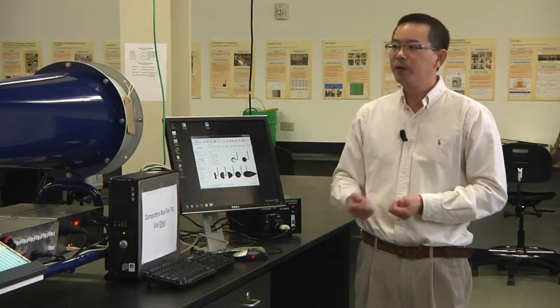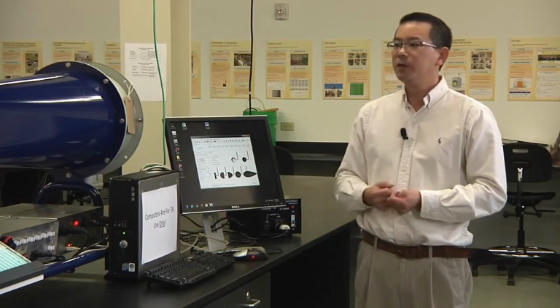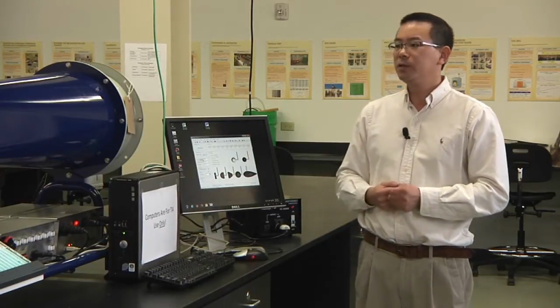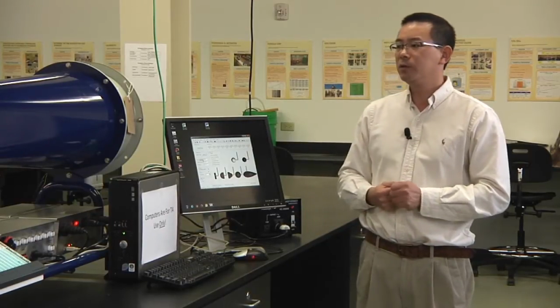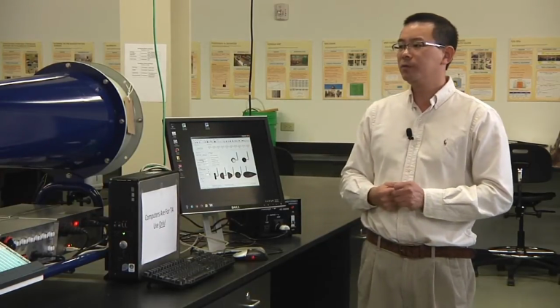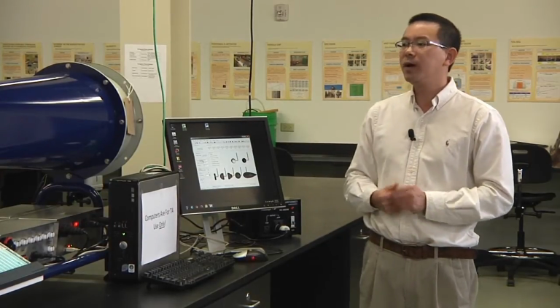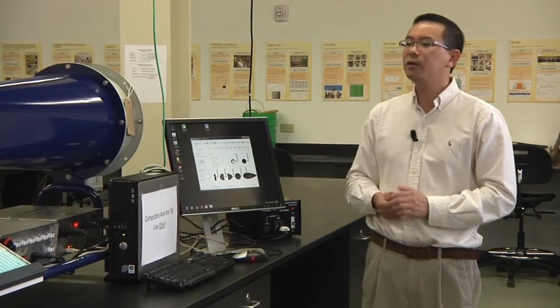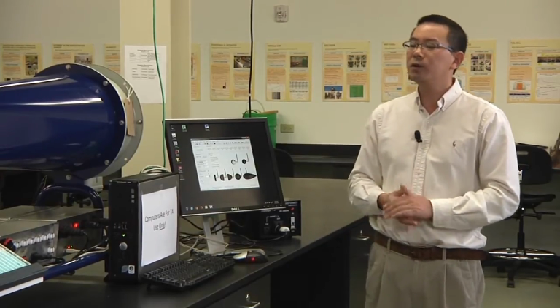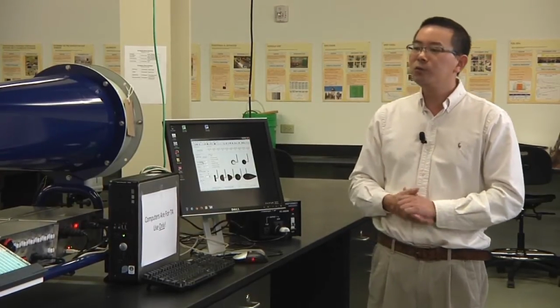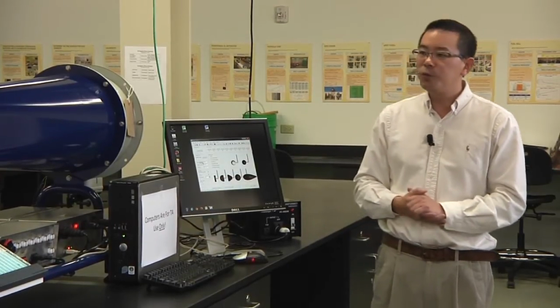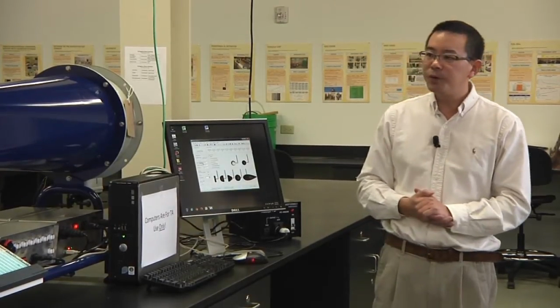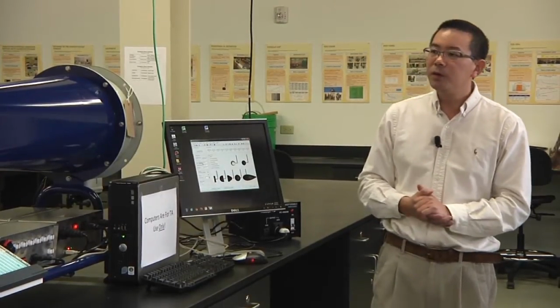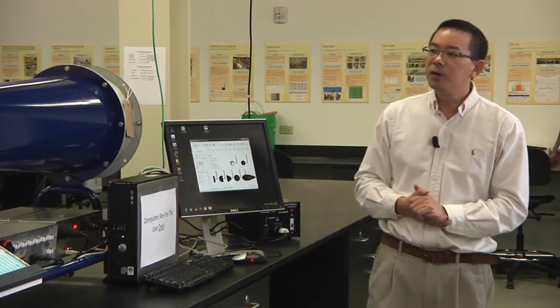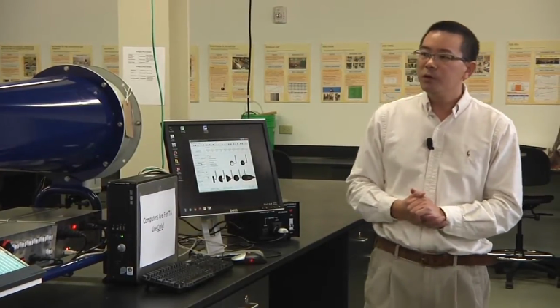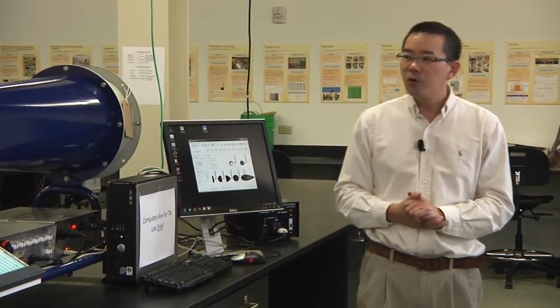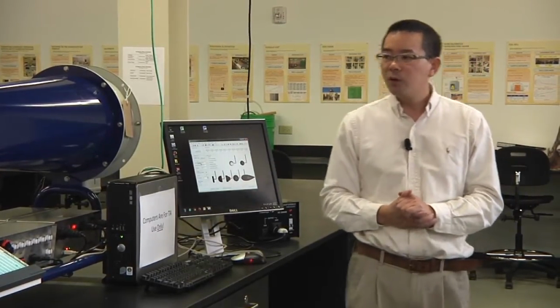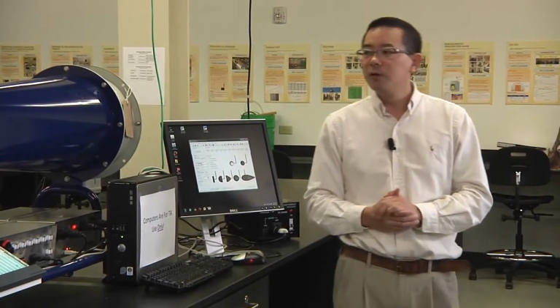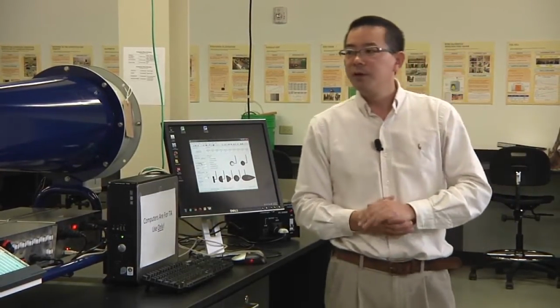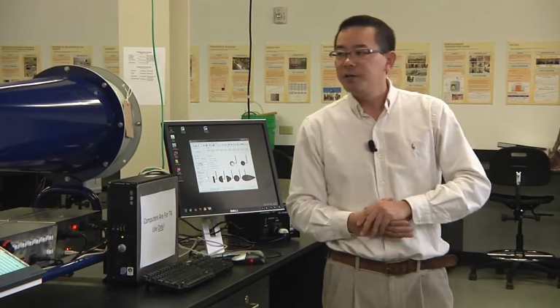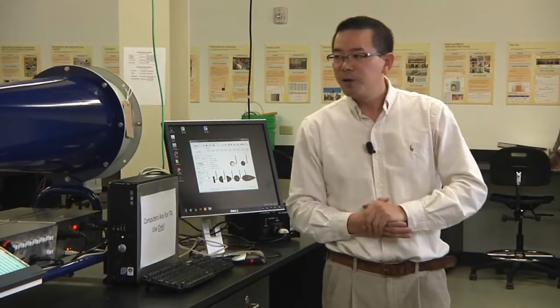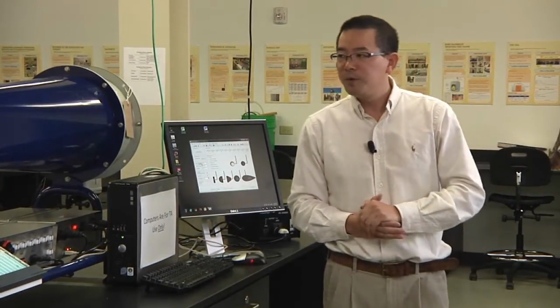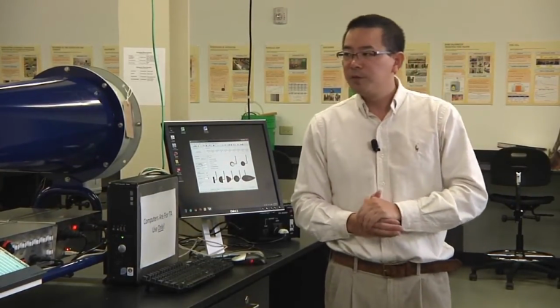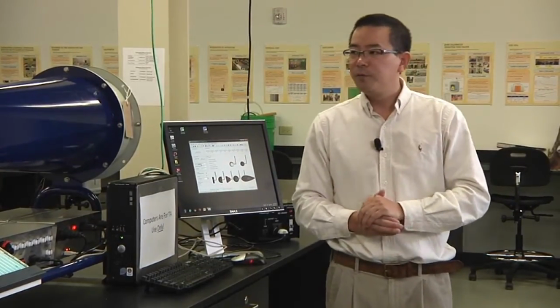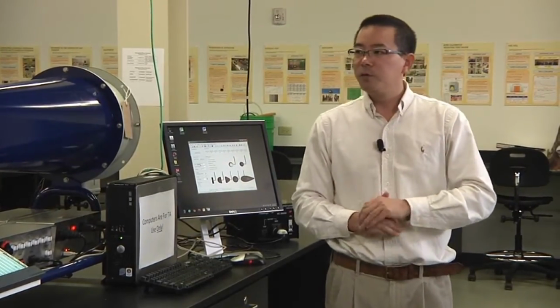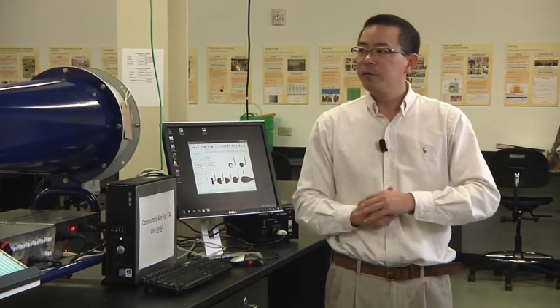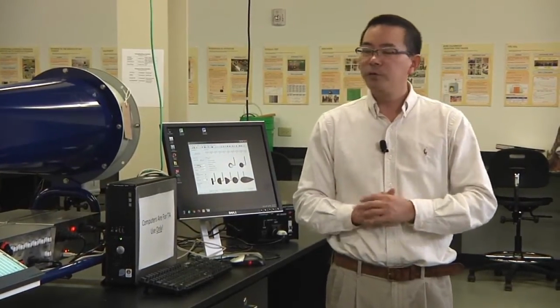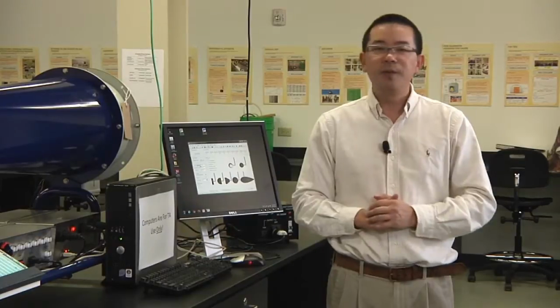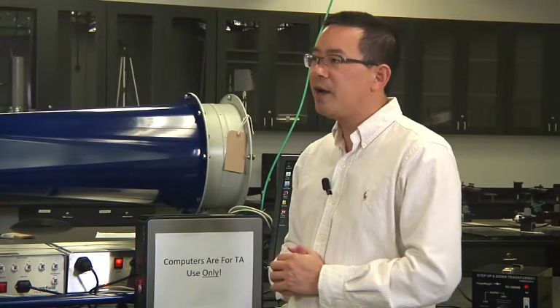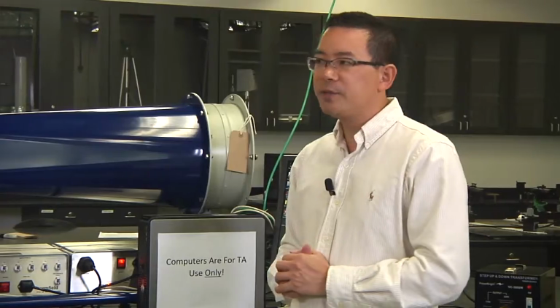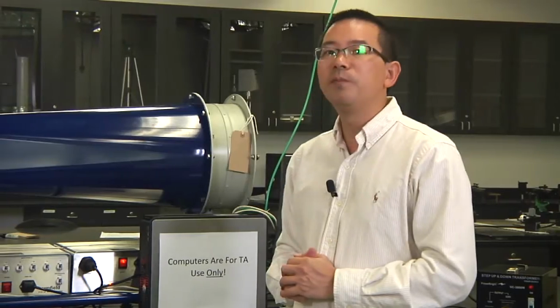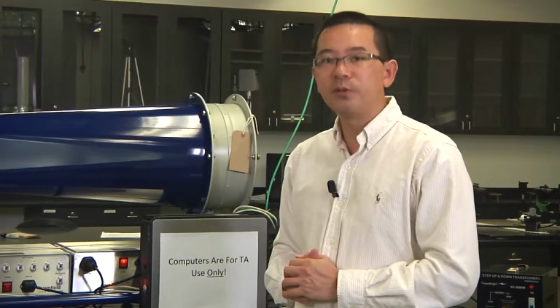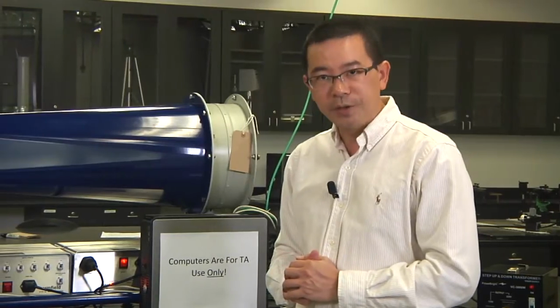That's your experiment for fluid mechanics number three.